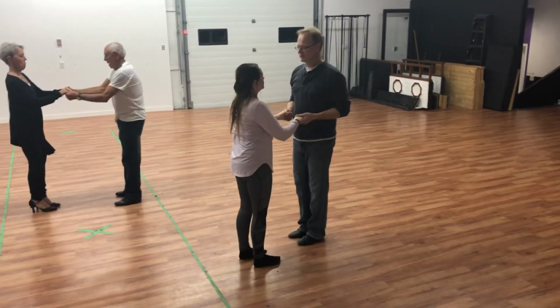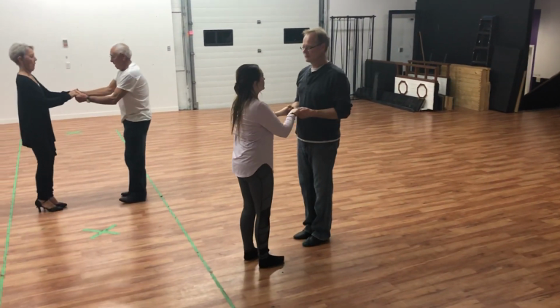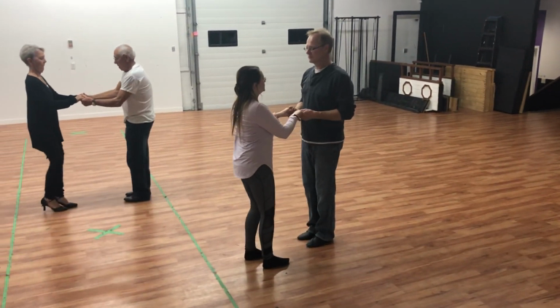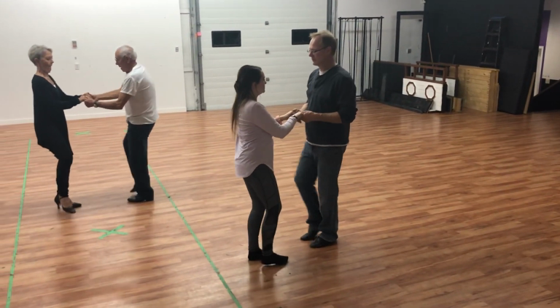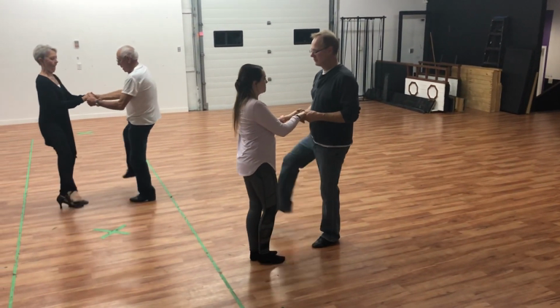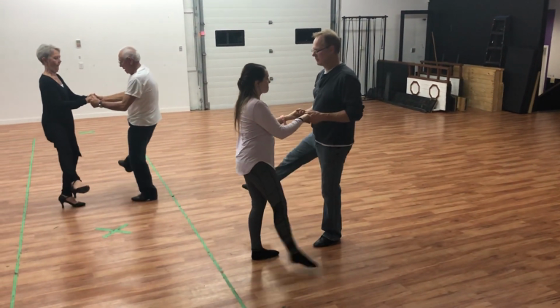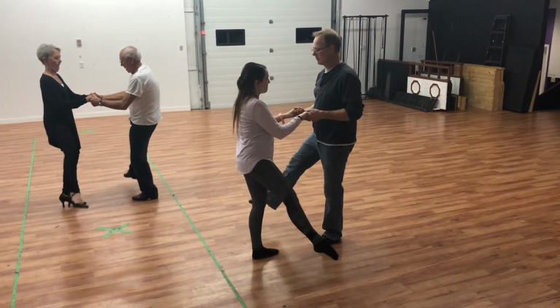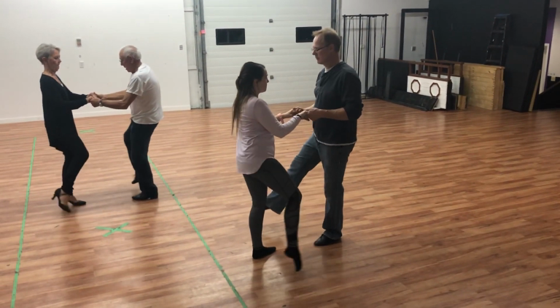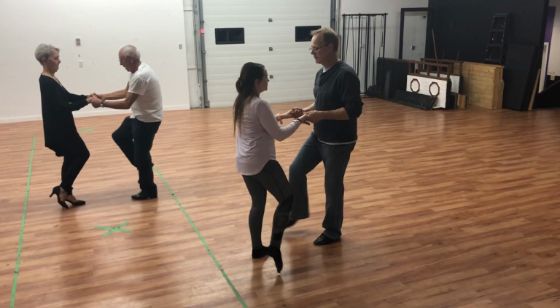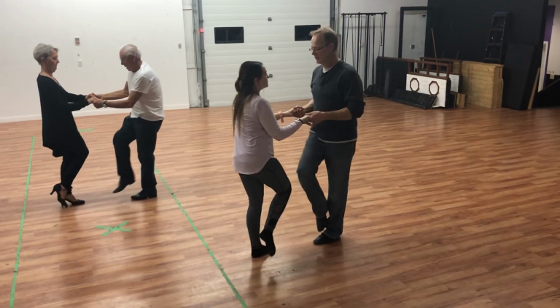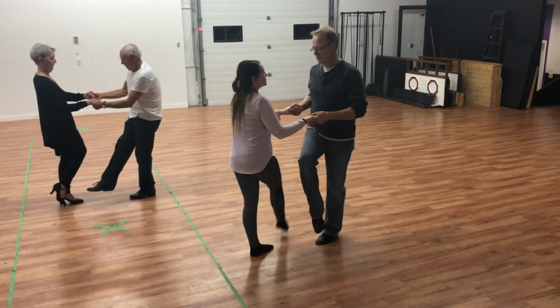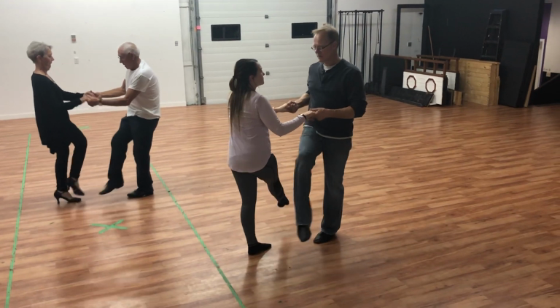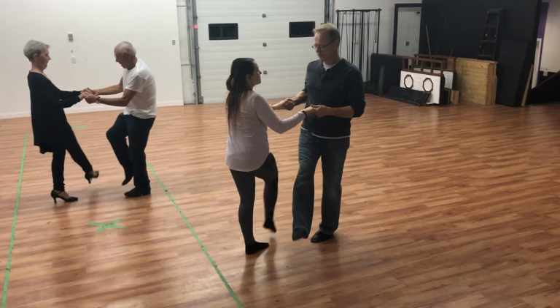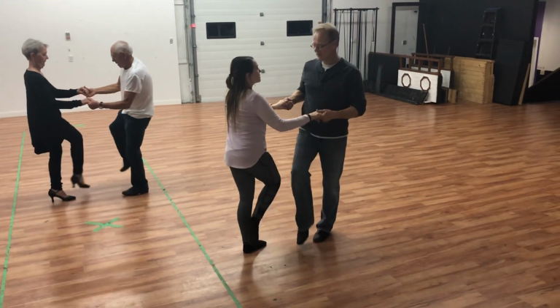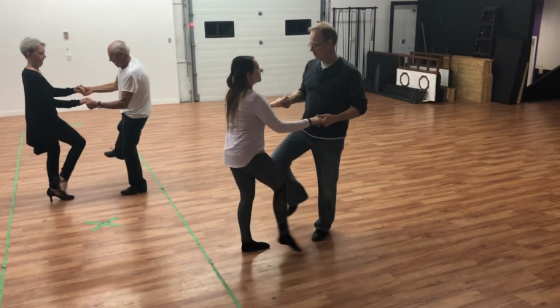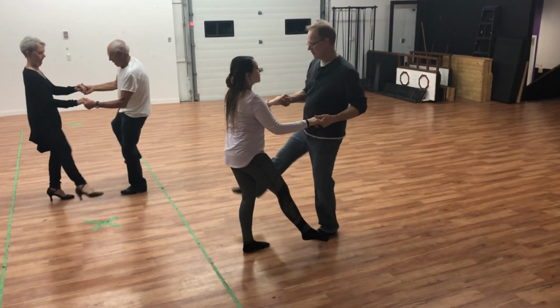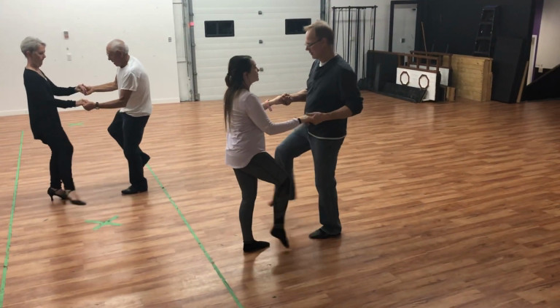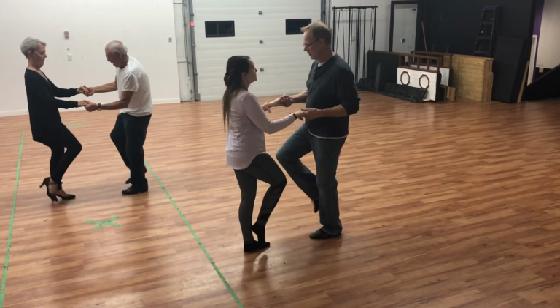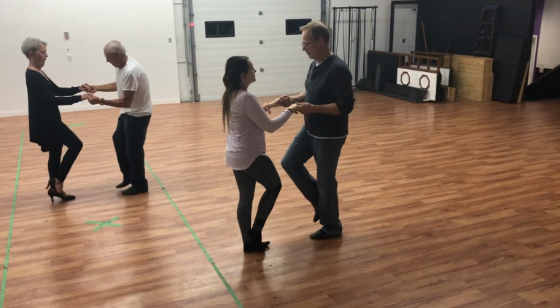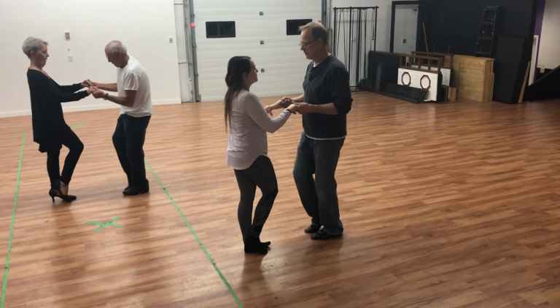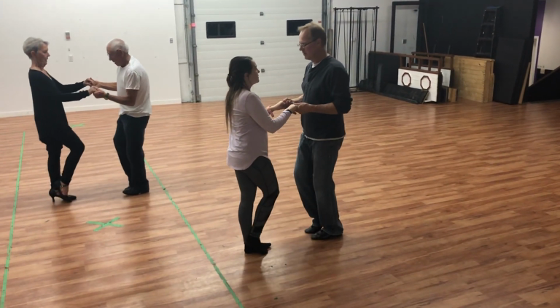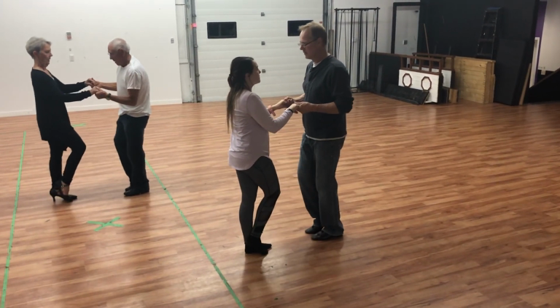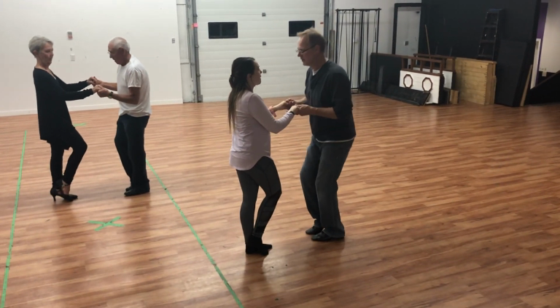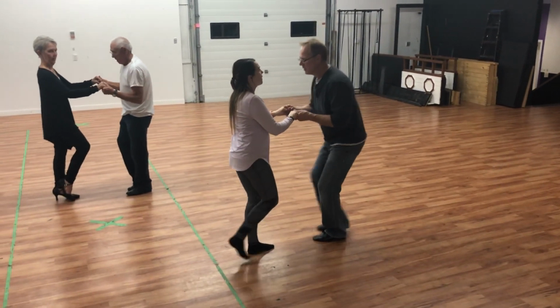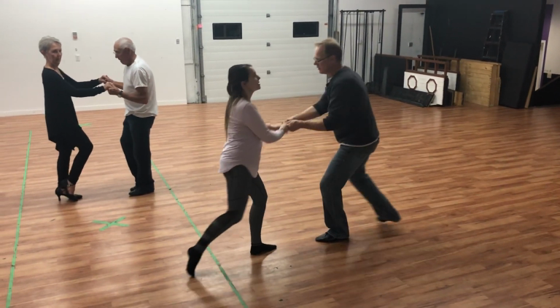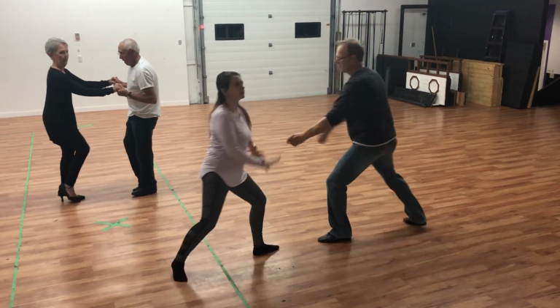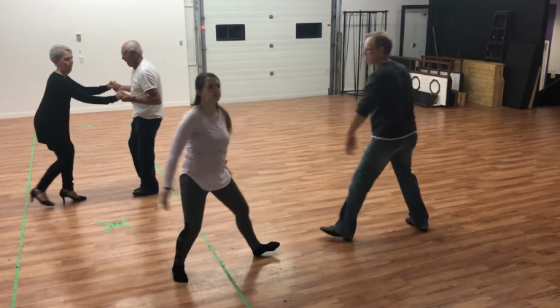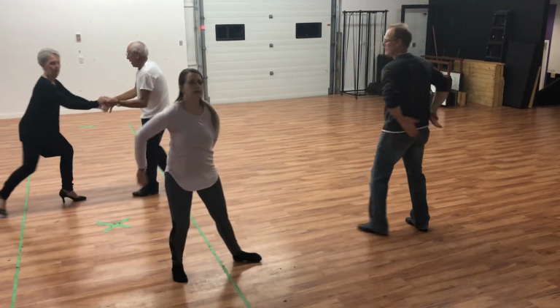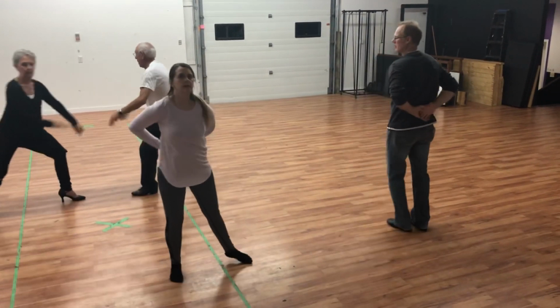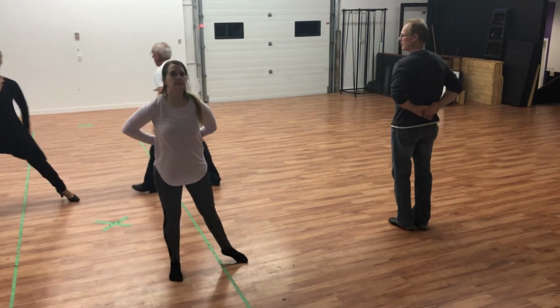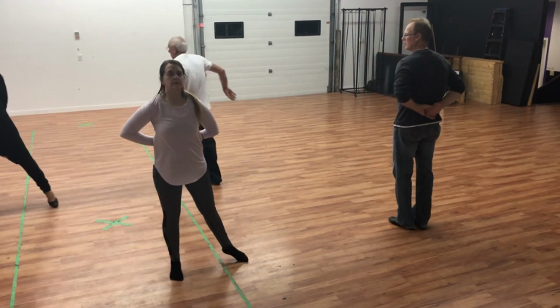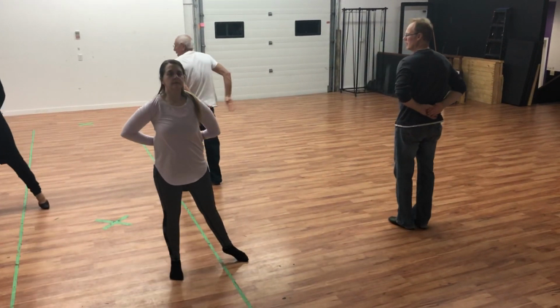Kick to the side, the front, the side, and dig, and step away. Good.